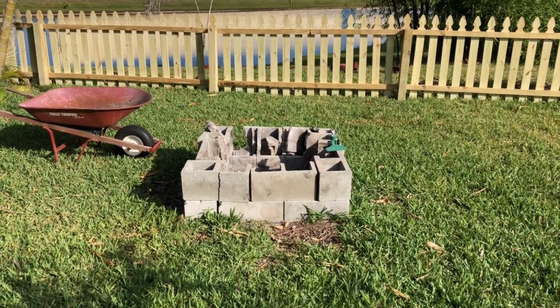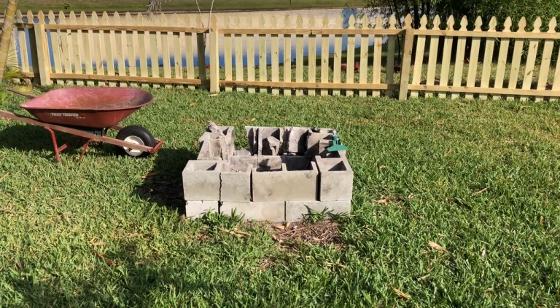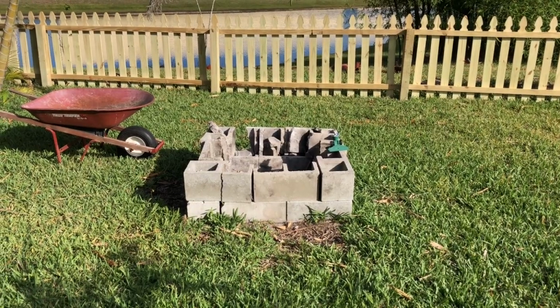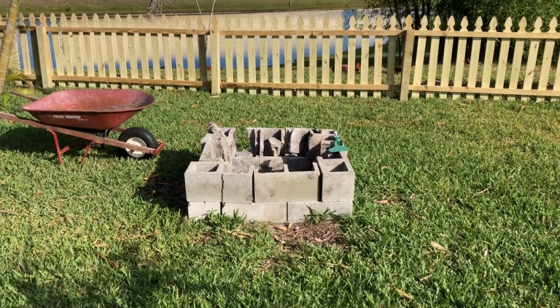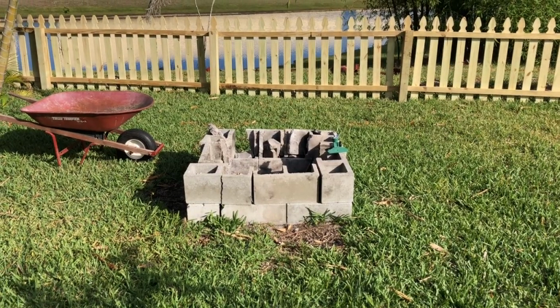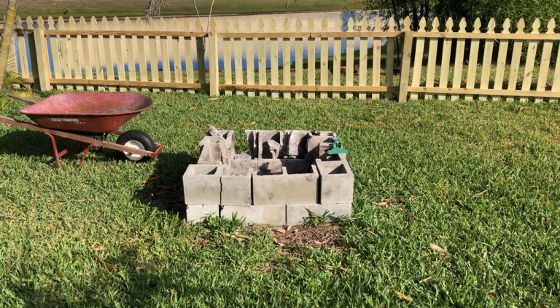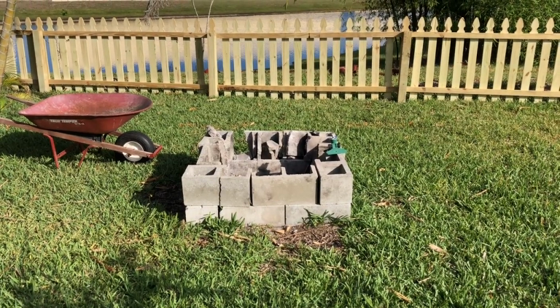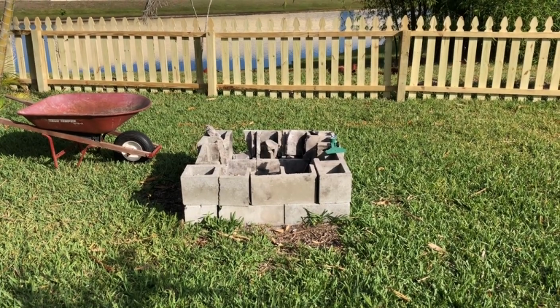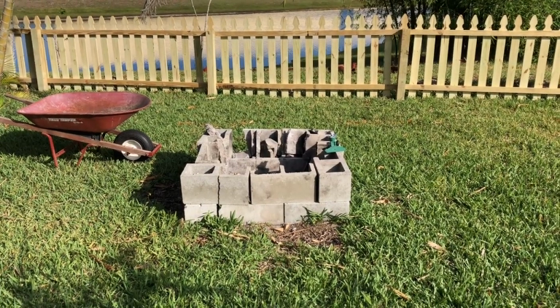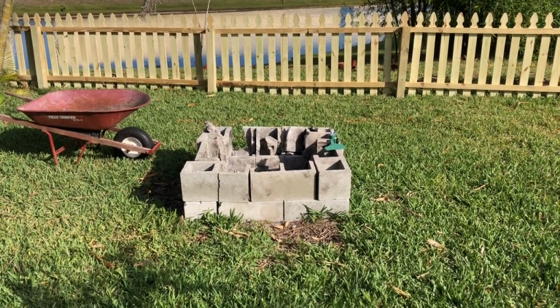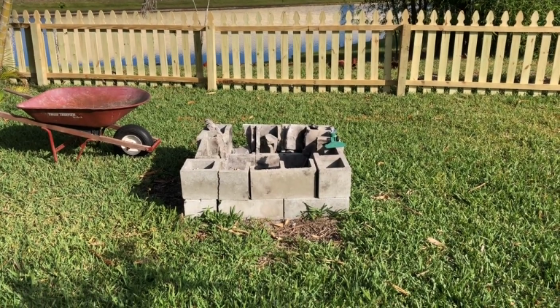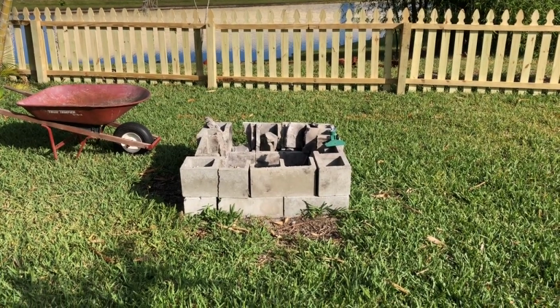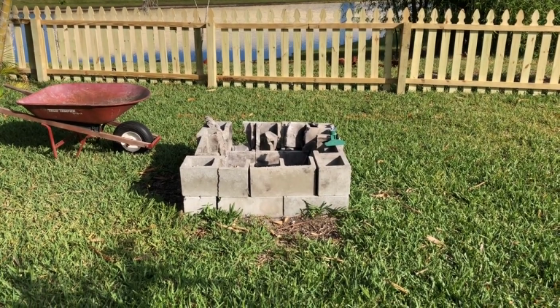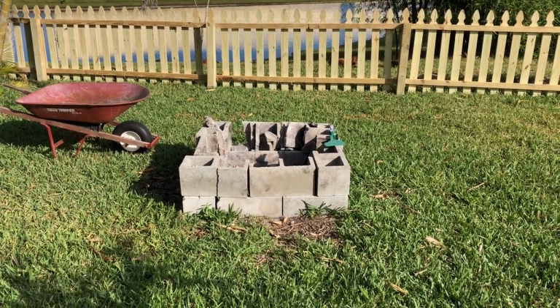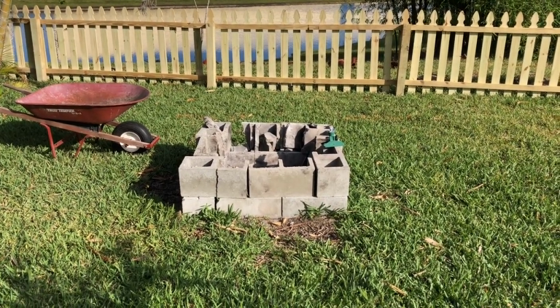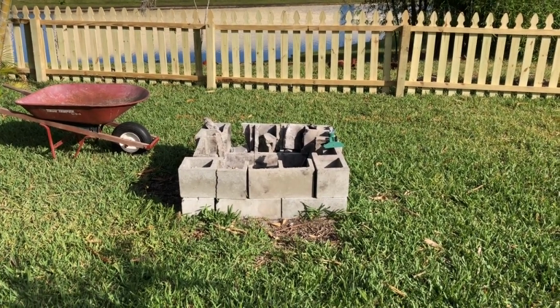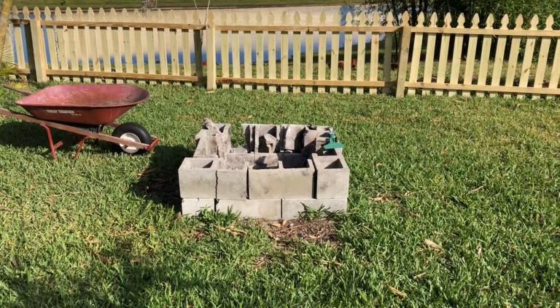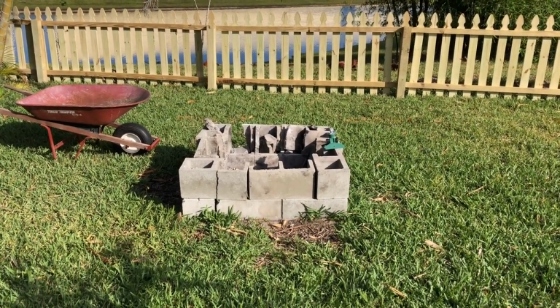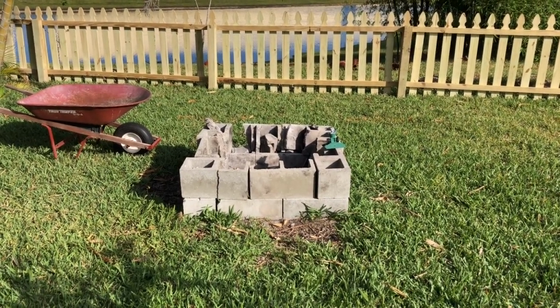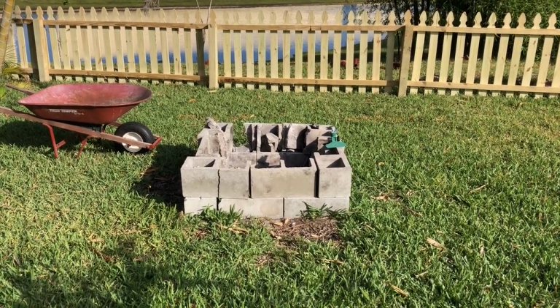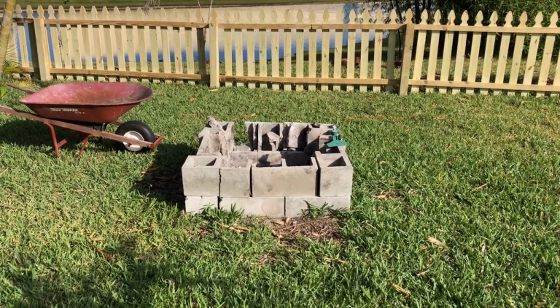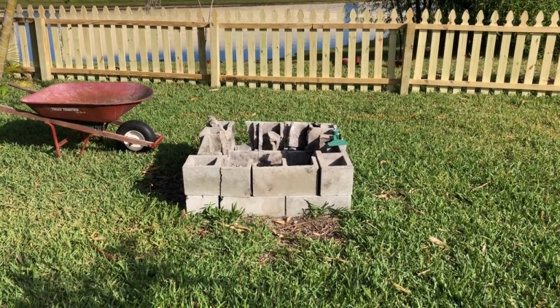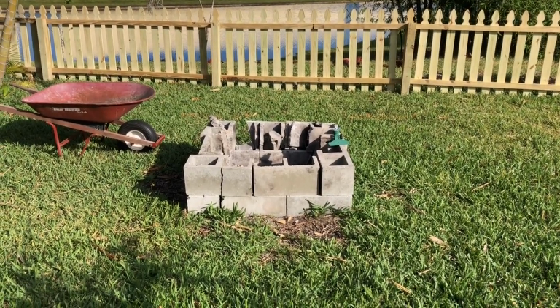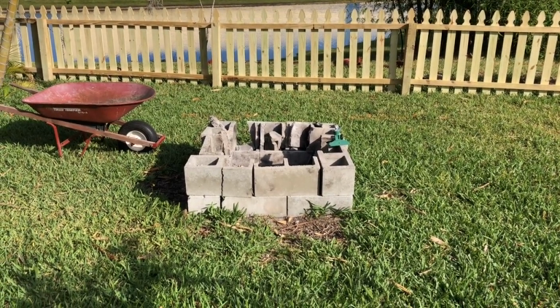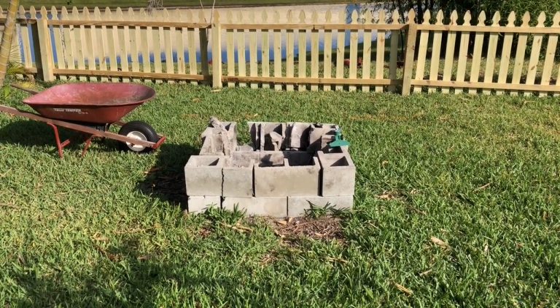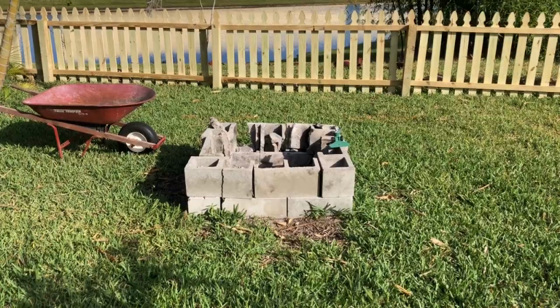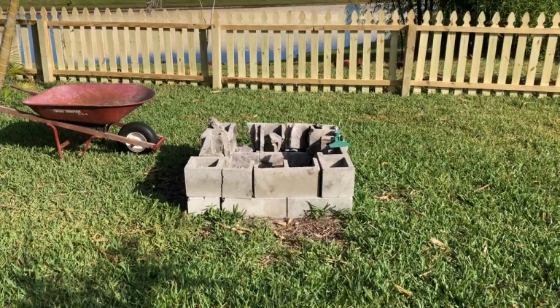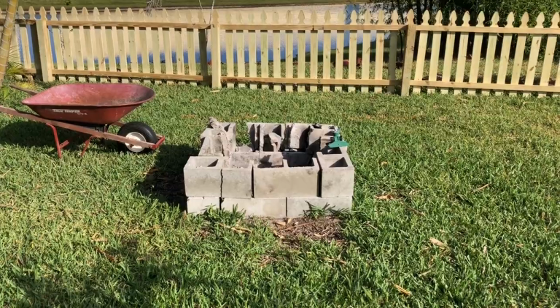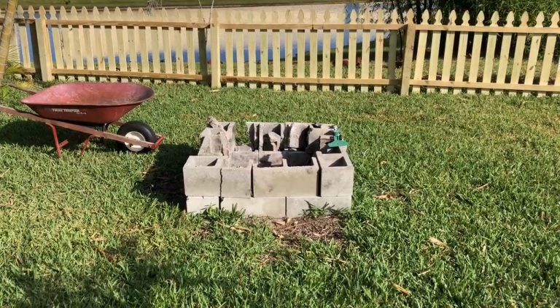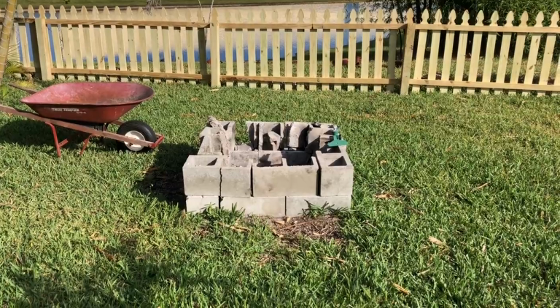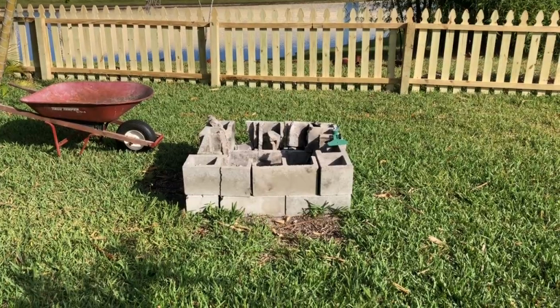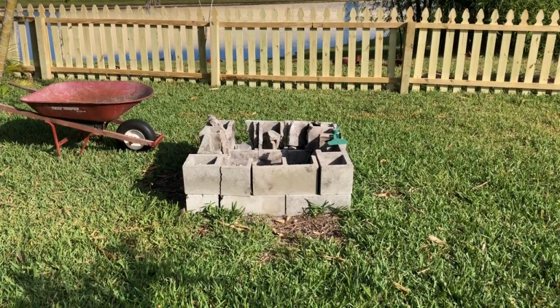In today's how-to video I'm going to teach you how to turn this into this.